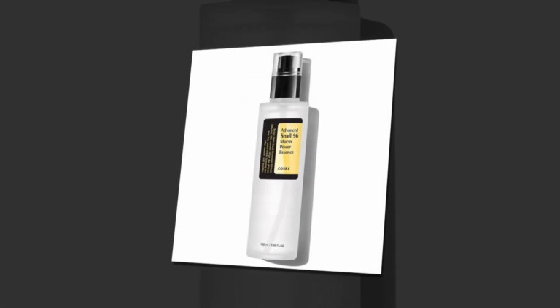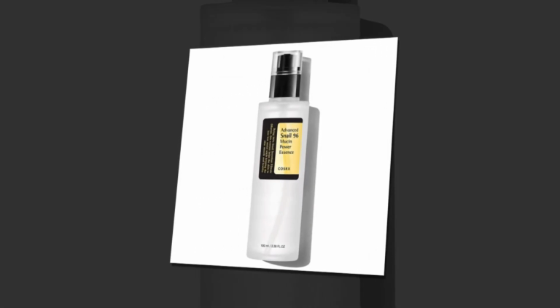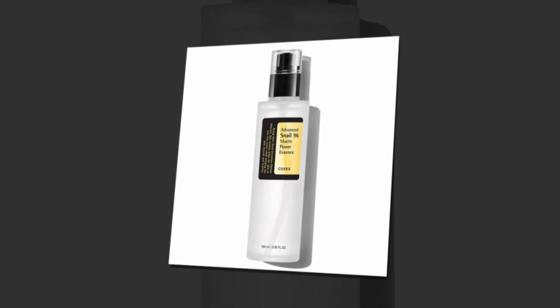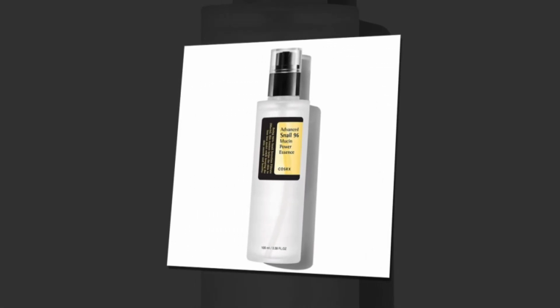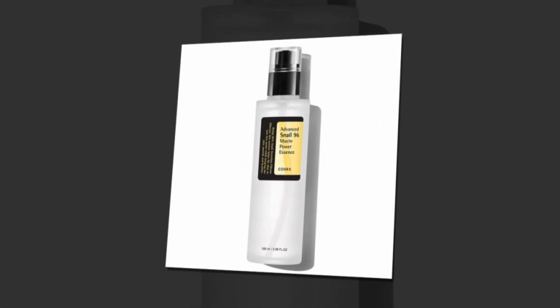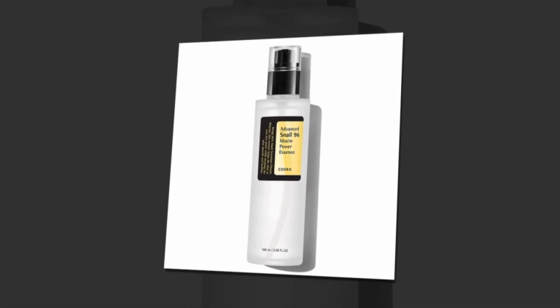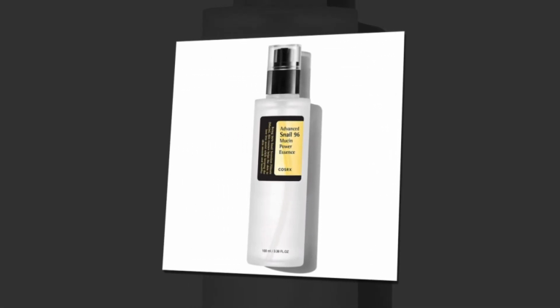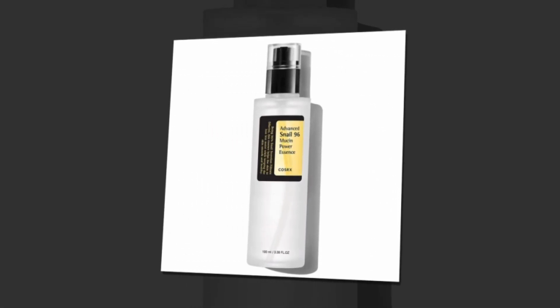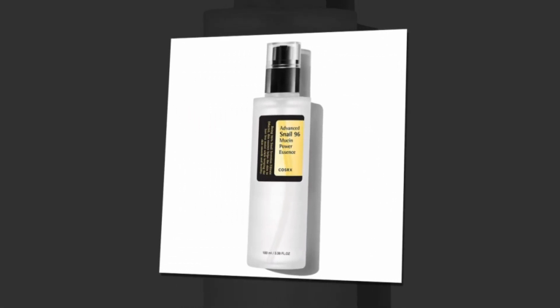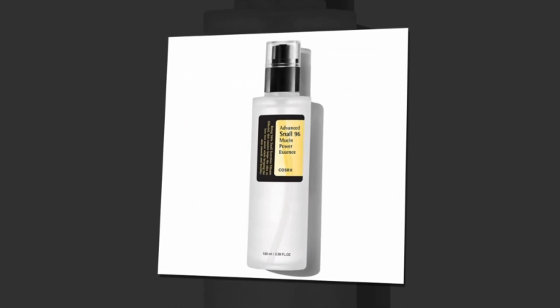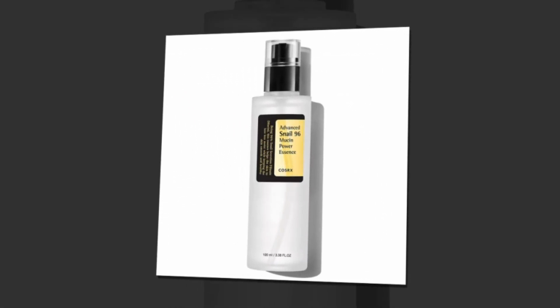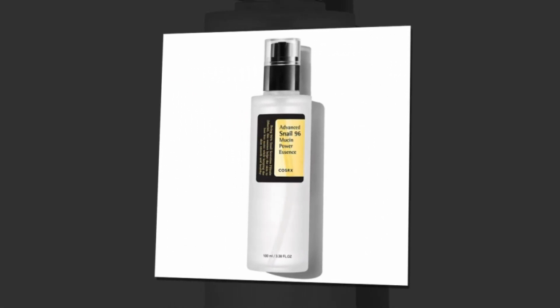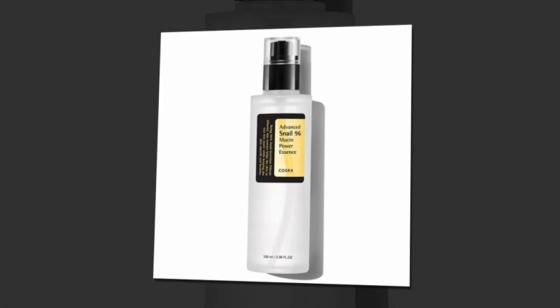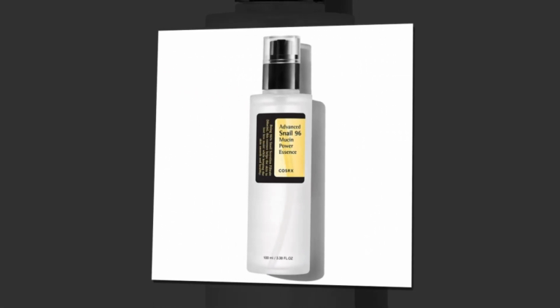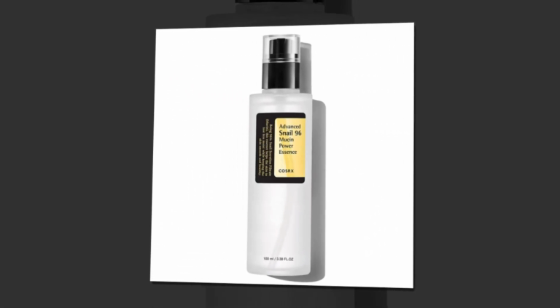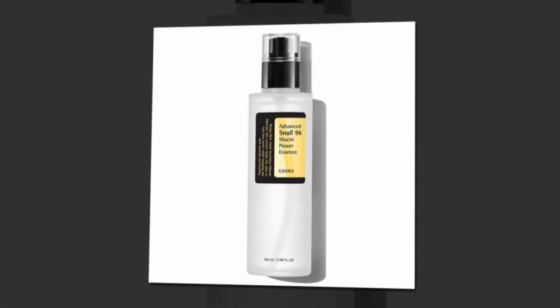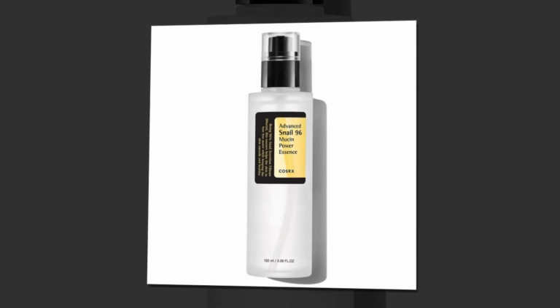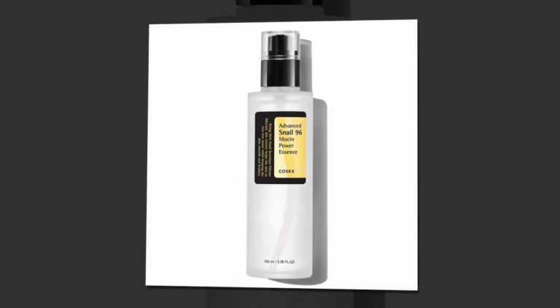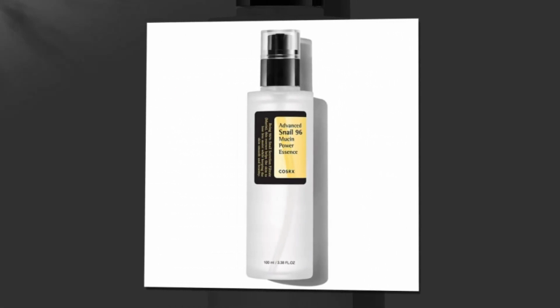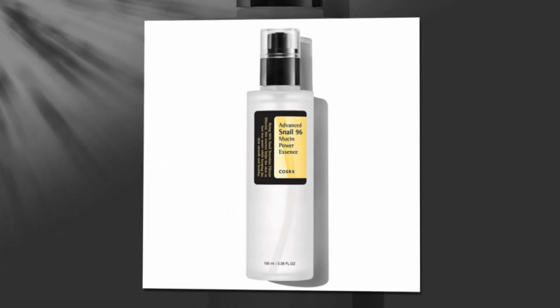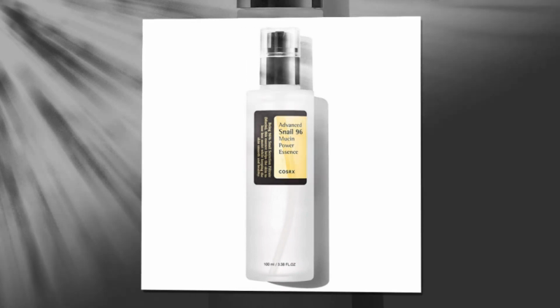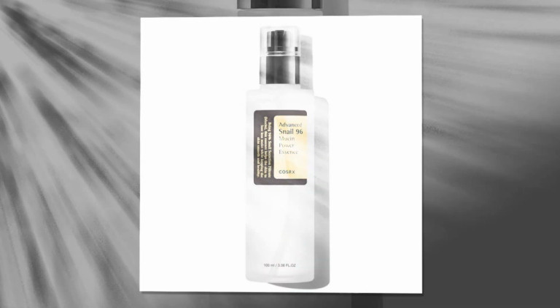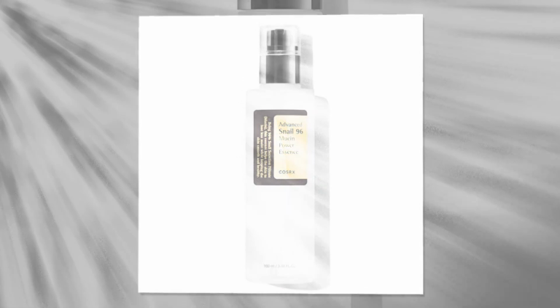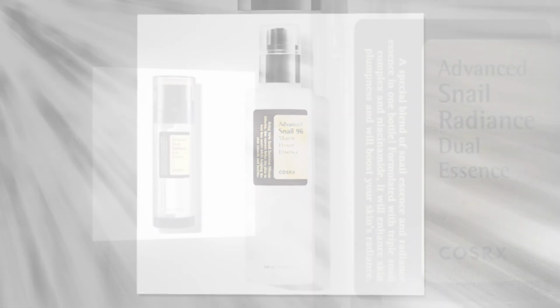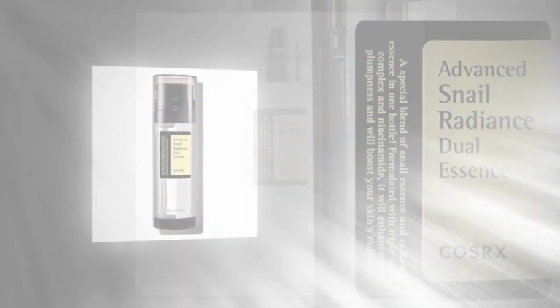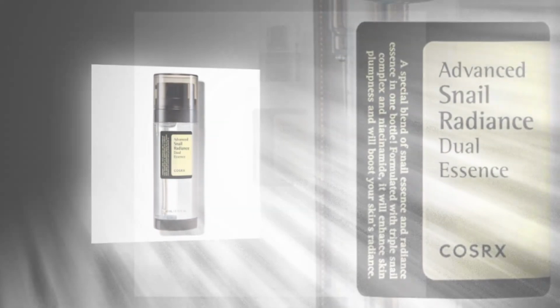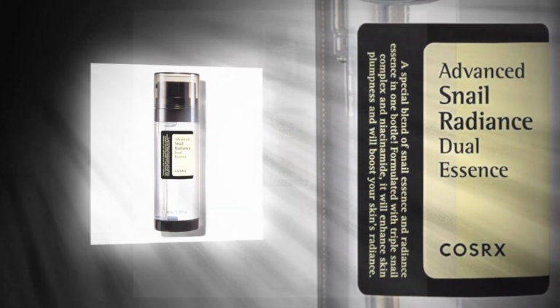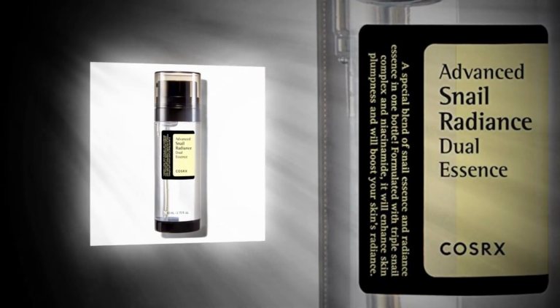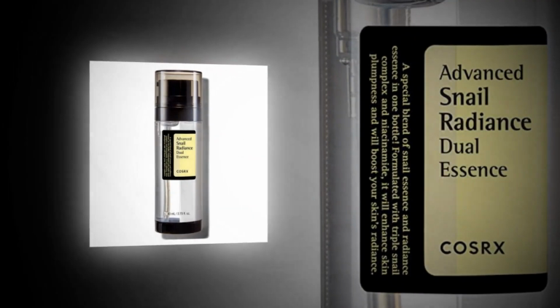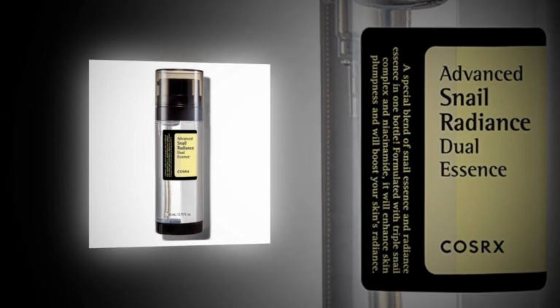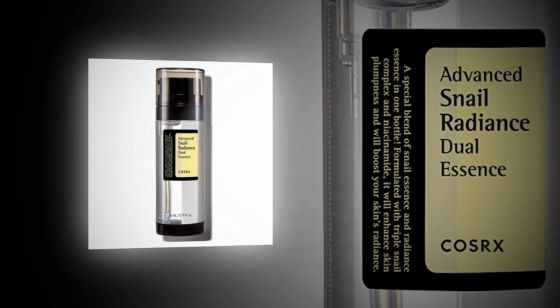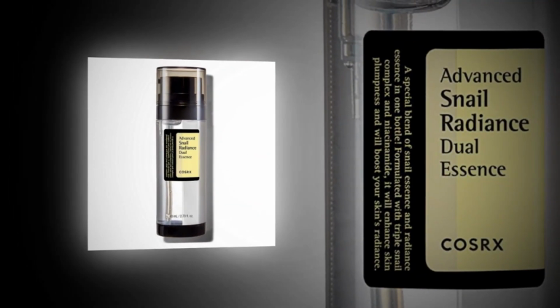Embrace the beauty of healthy, nourished, and rejuvenated skin with COSRX Snail Mucin 96% Power Repairing Essence.